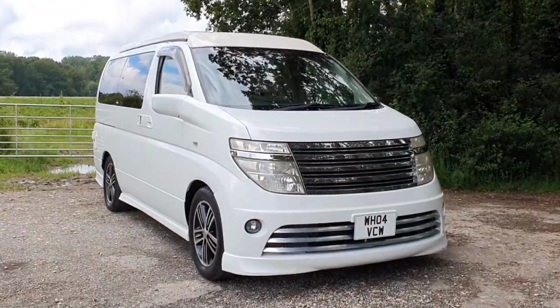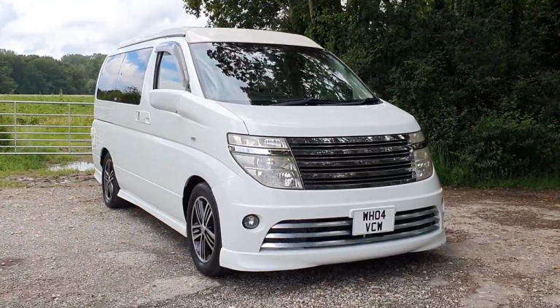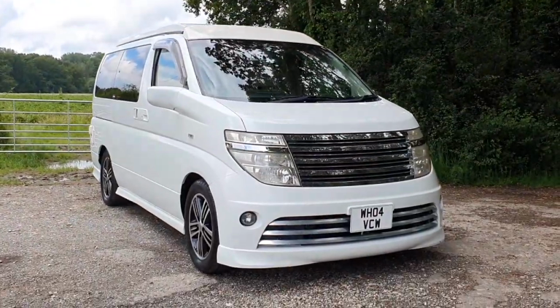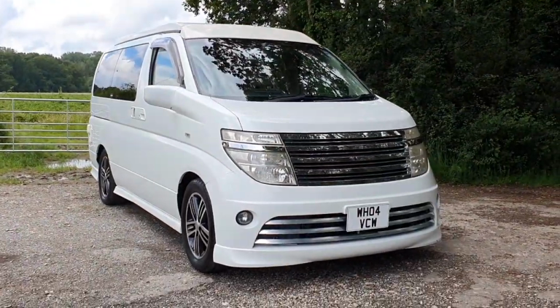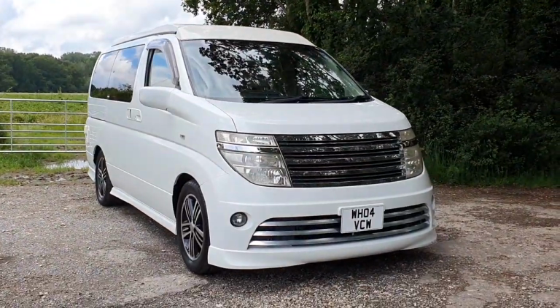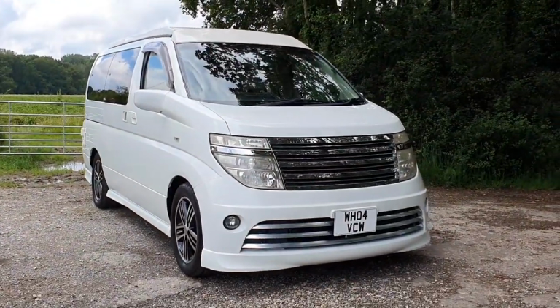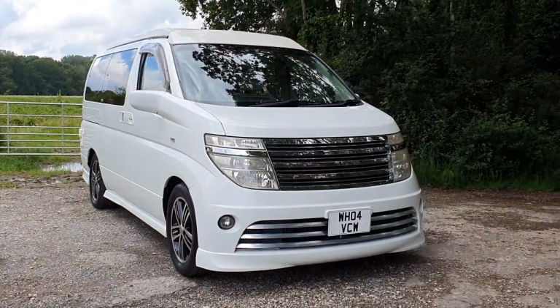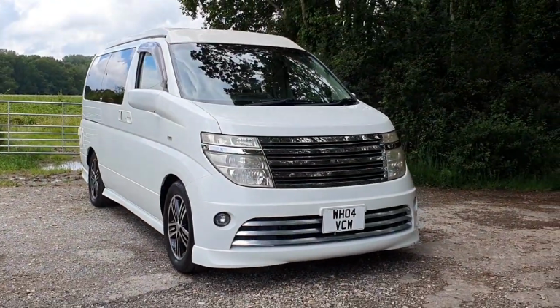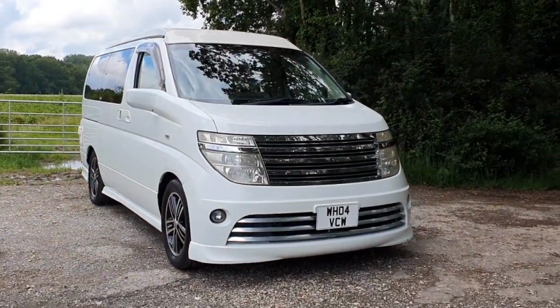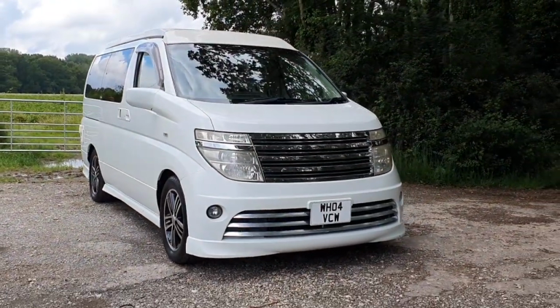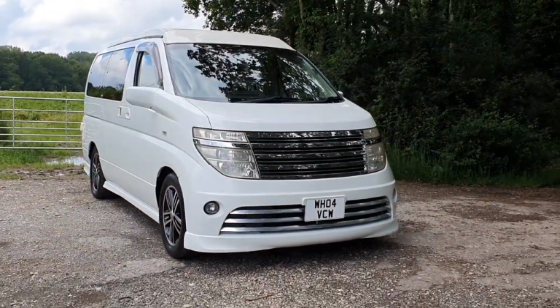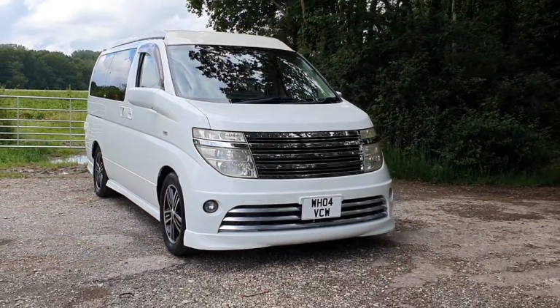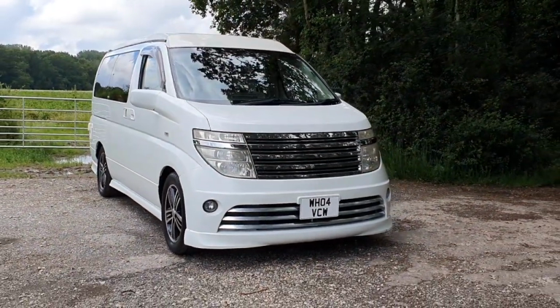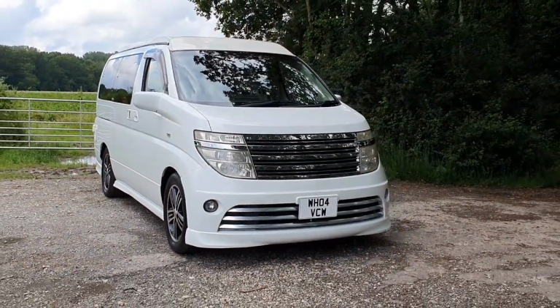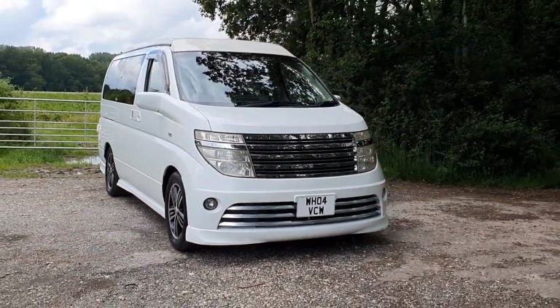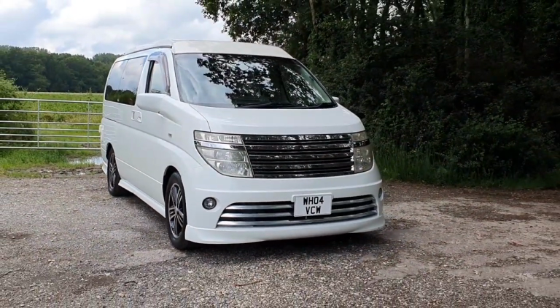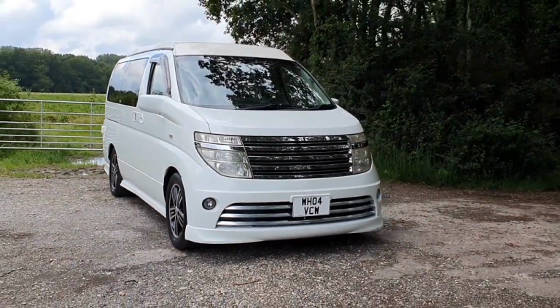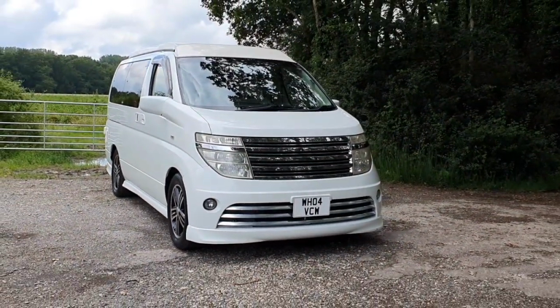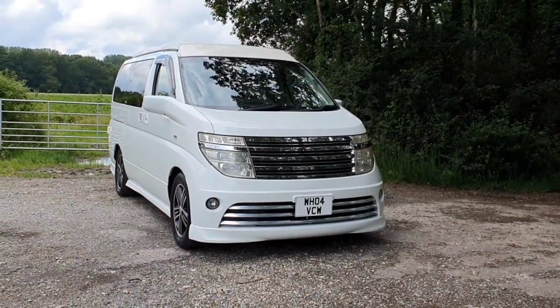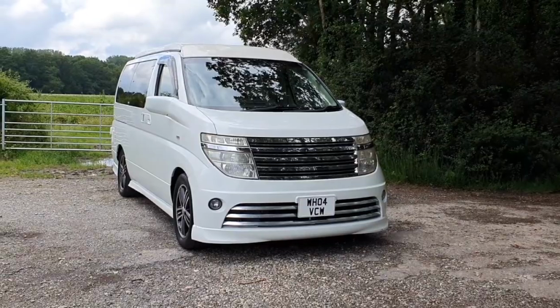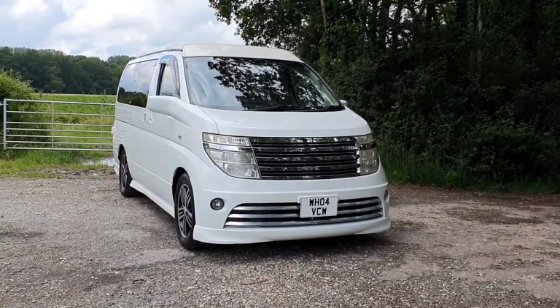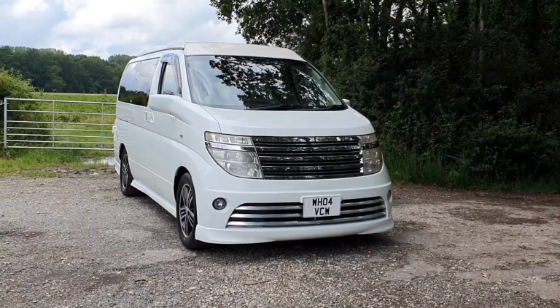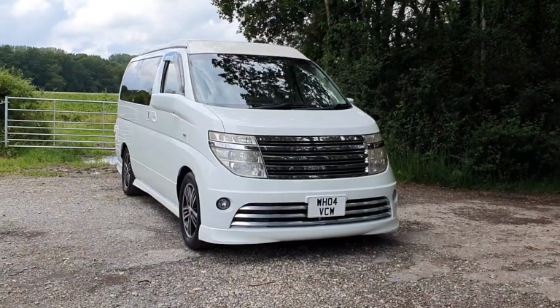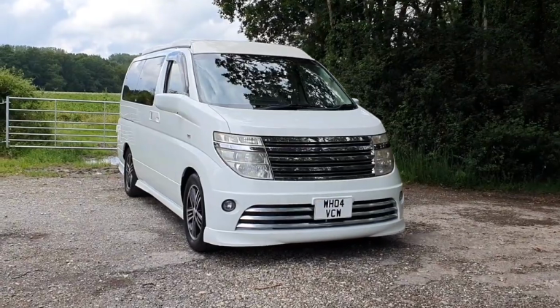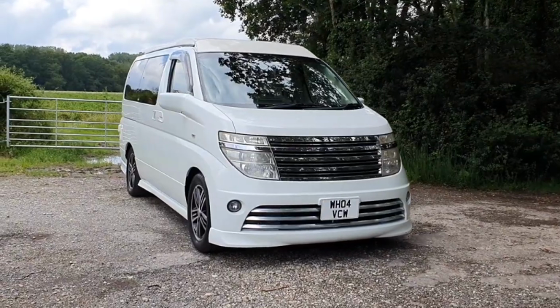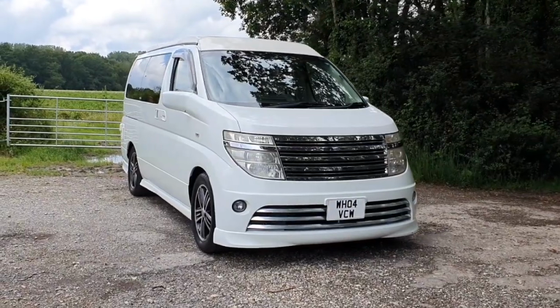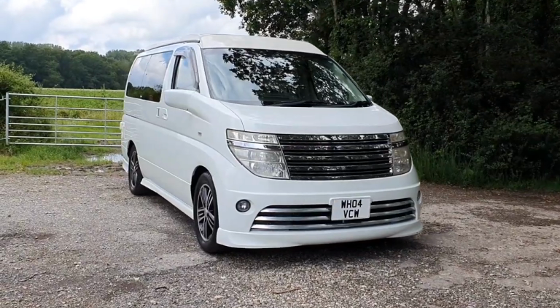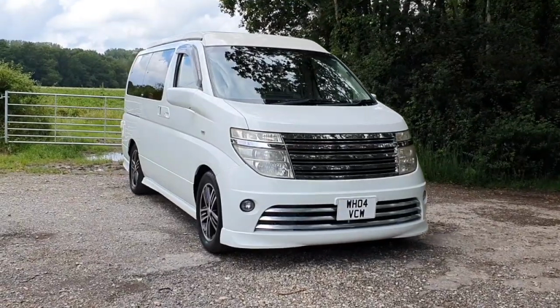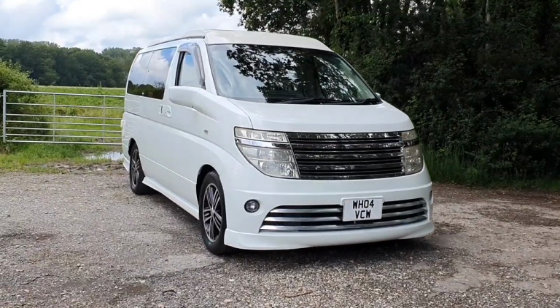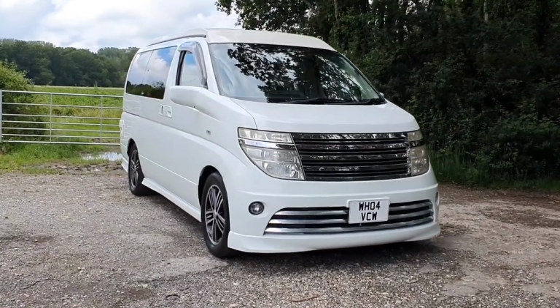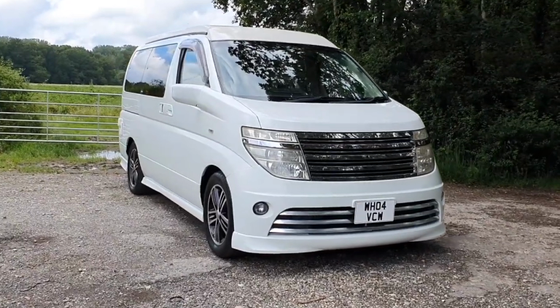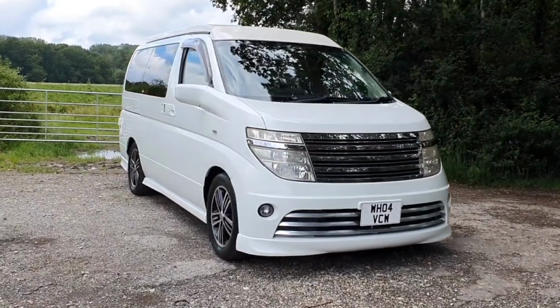Hi, welcome back. Welcome to this four-quart film for this absolutely awesome 2004 Nissan Elgrand.